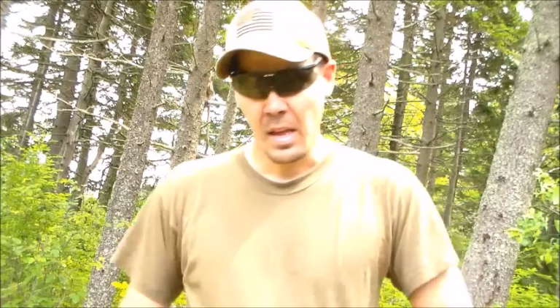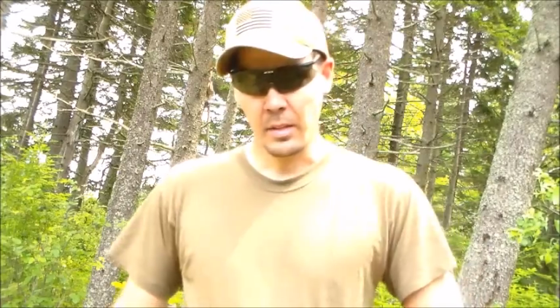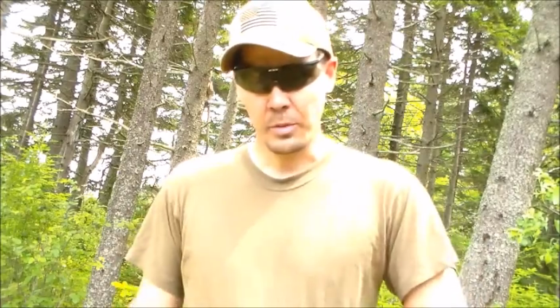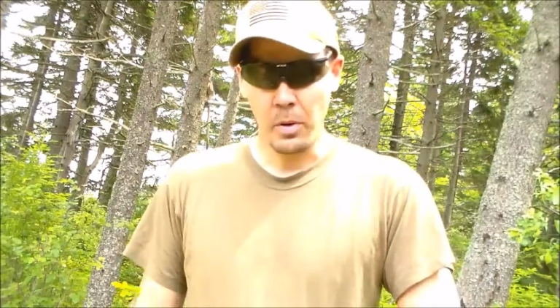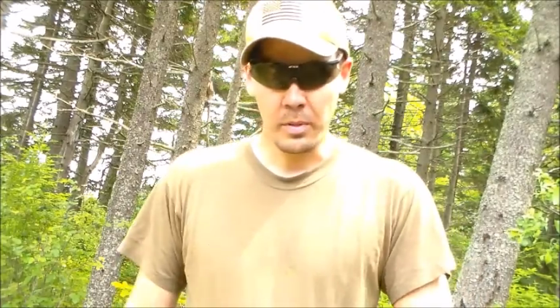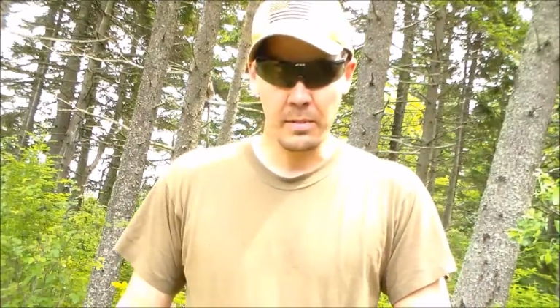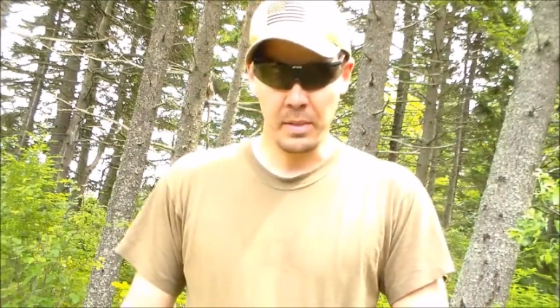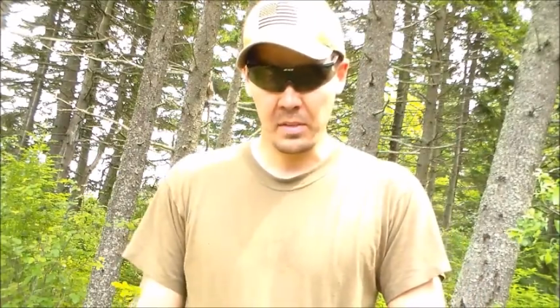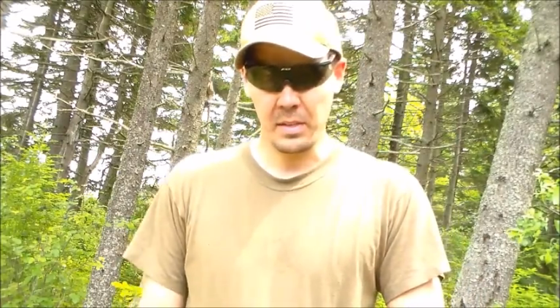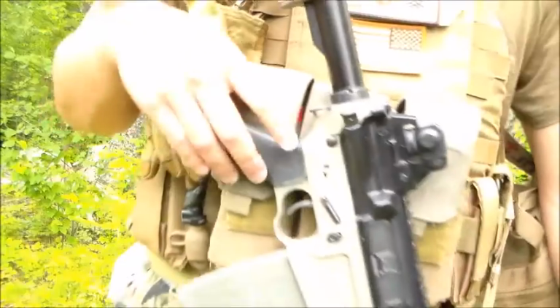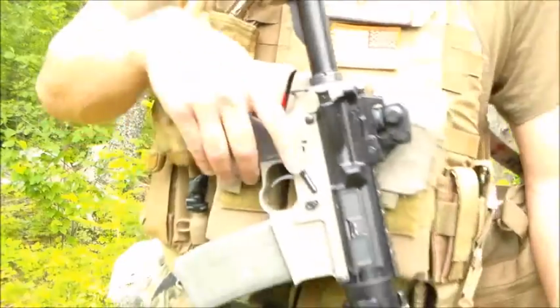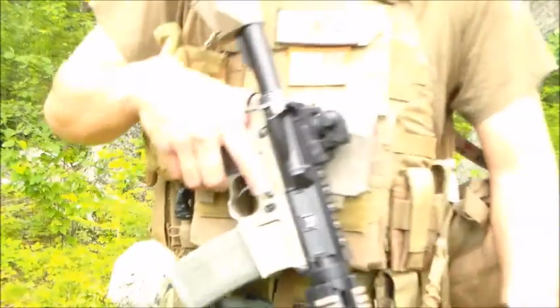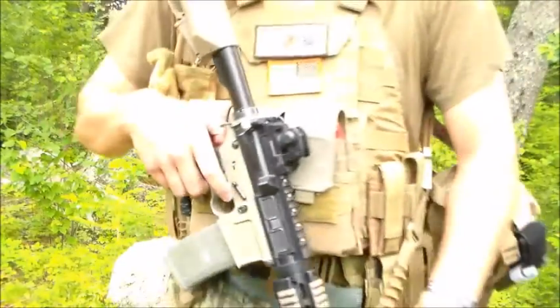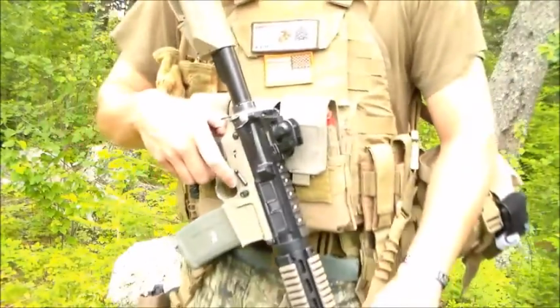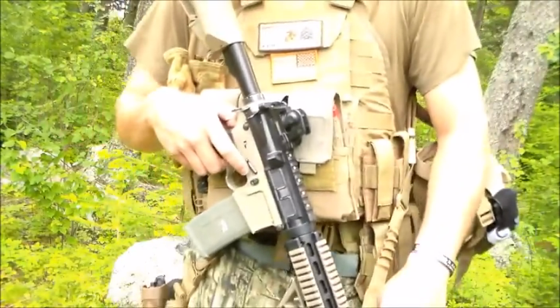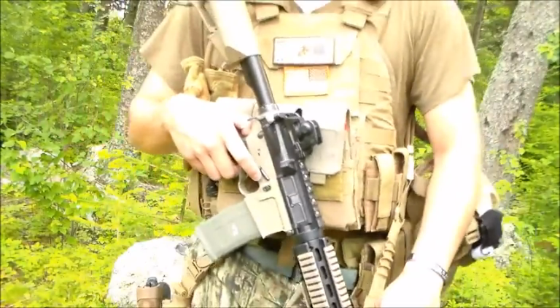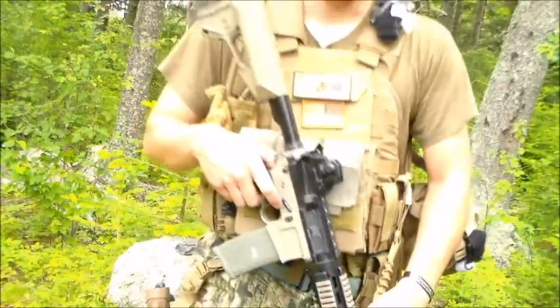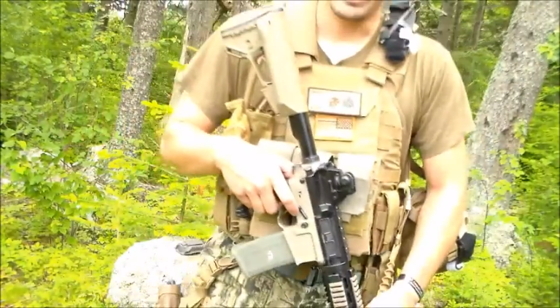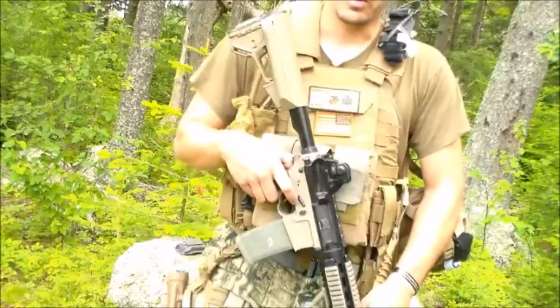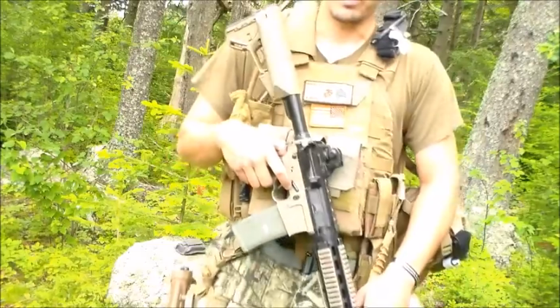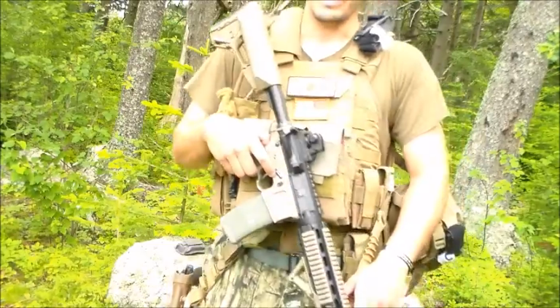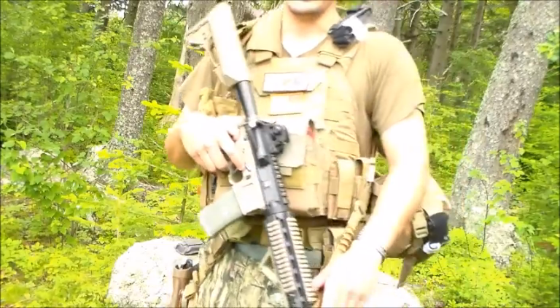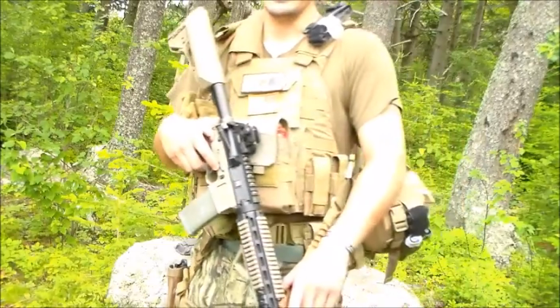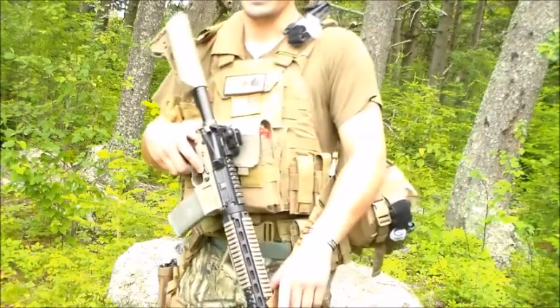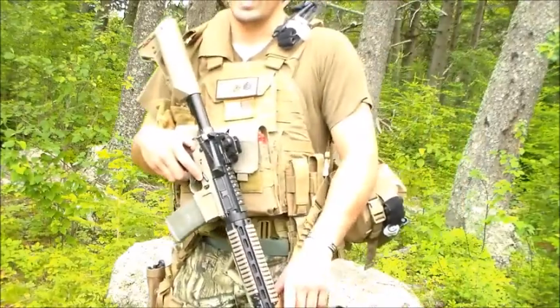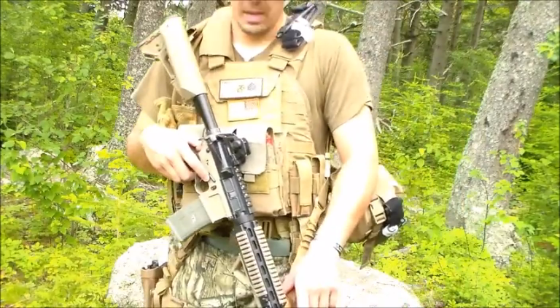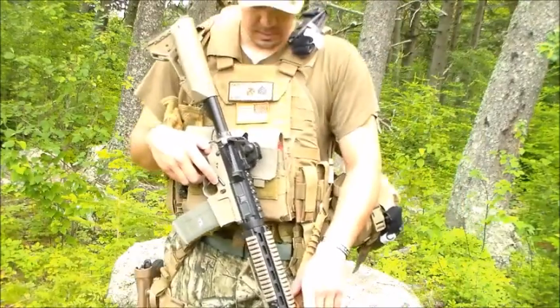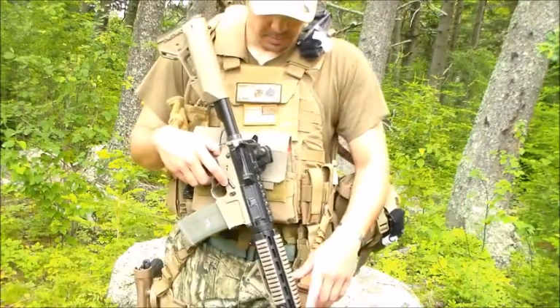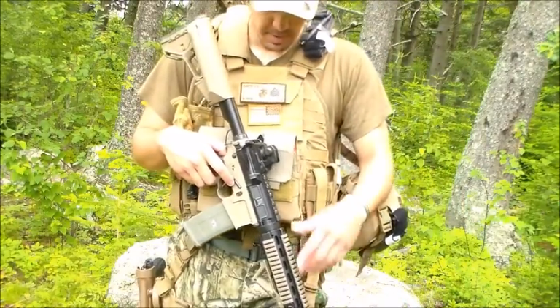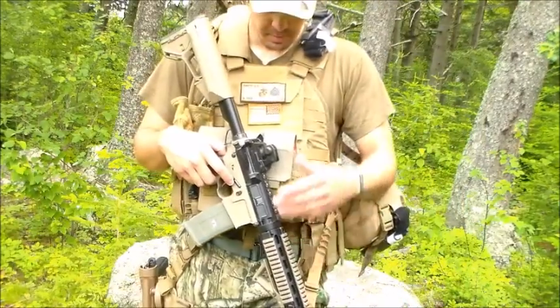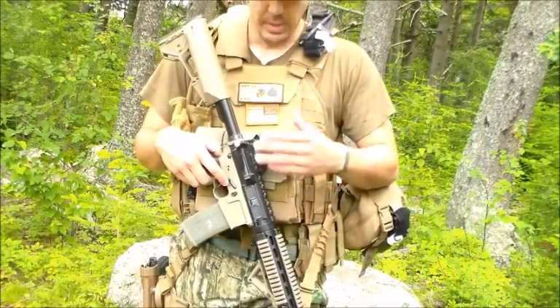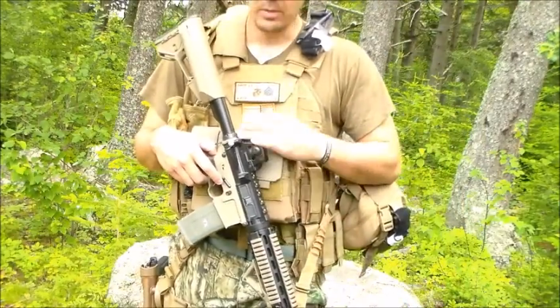Hello, this is Polk Green FPS. Alright, you guys are wondering what I added. This is my heavy loadout.